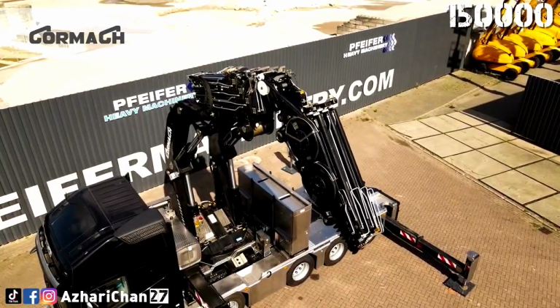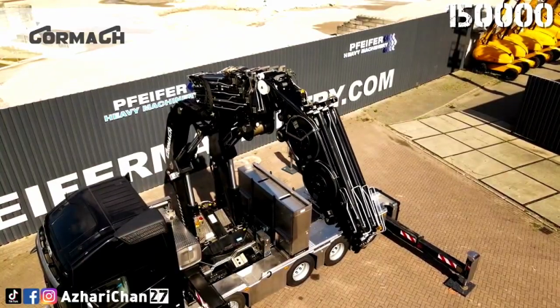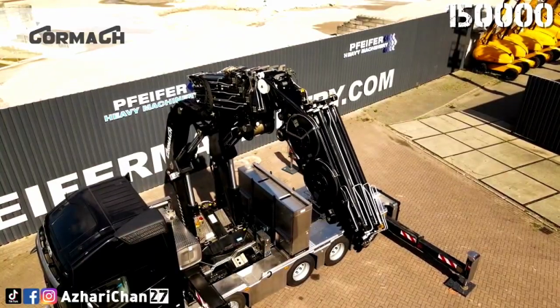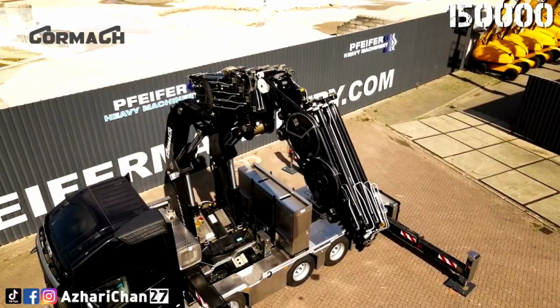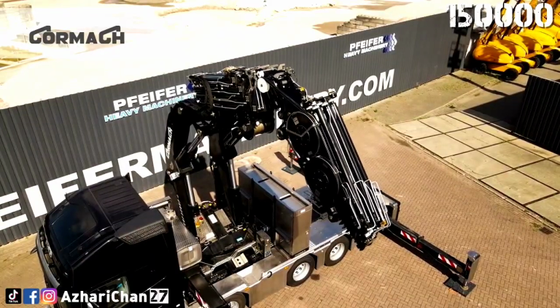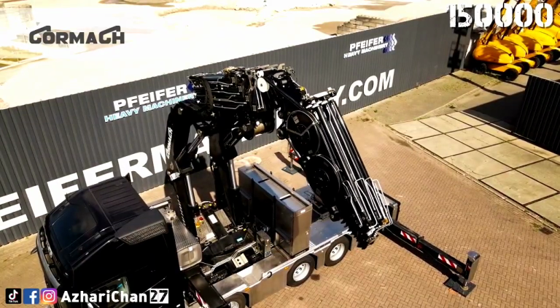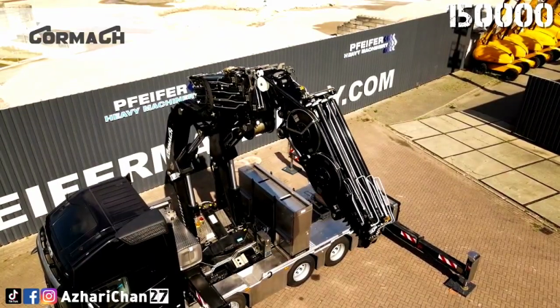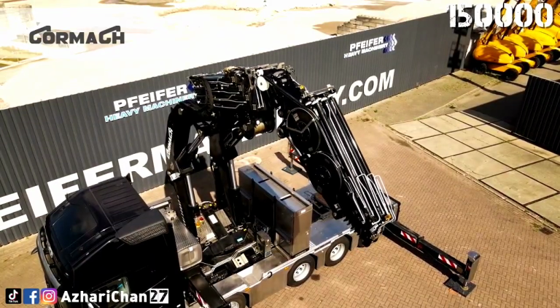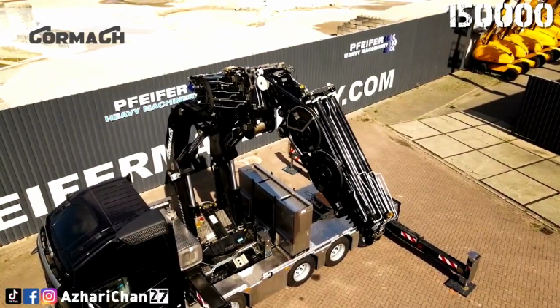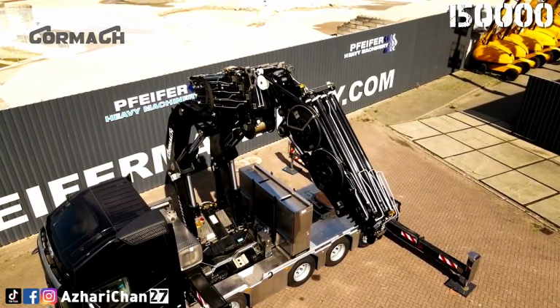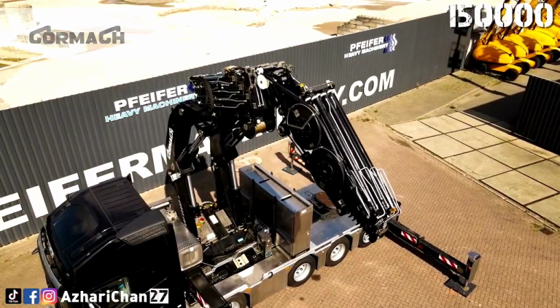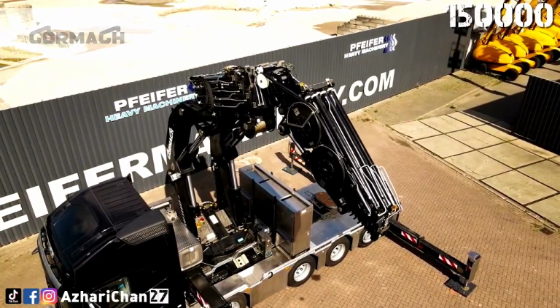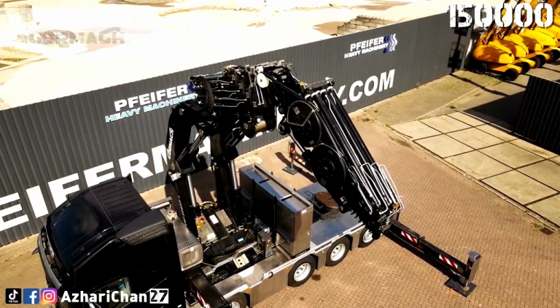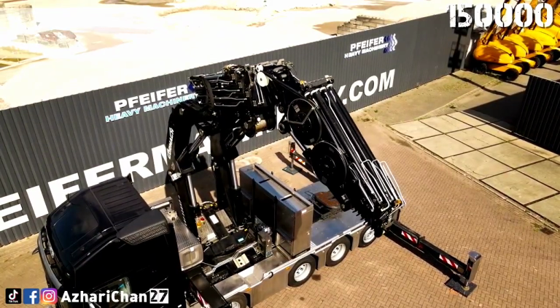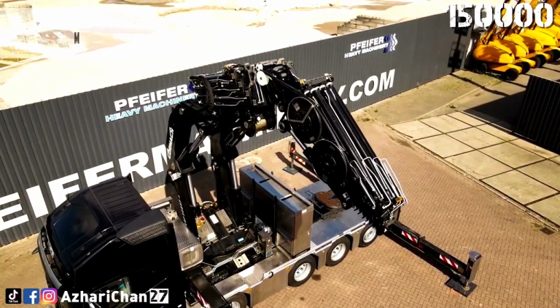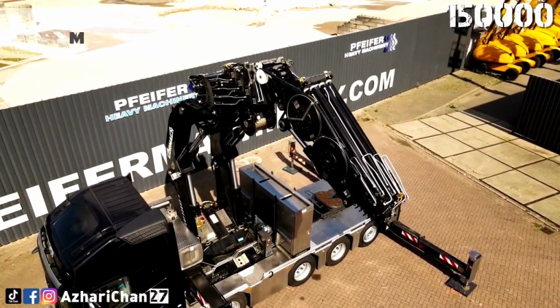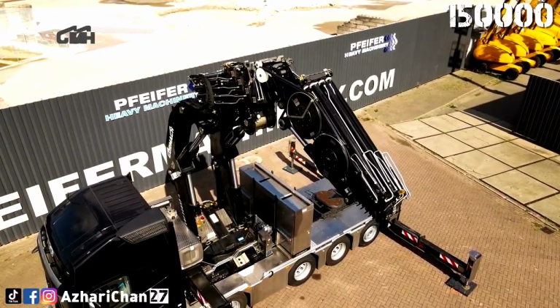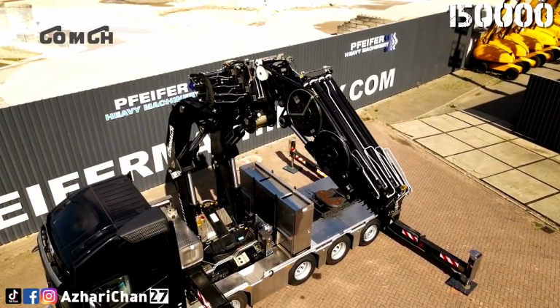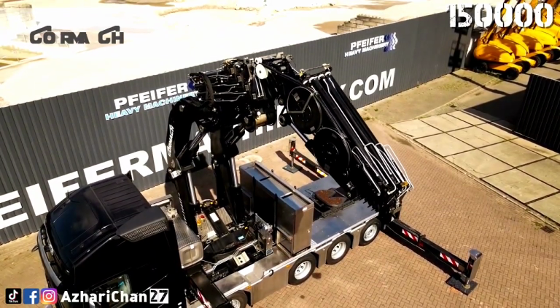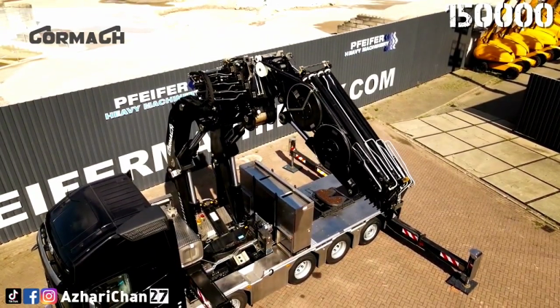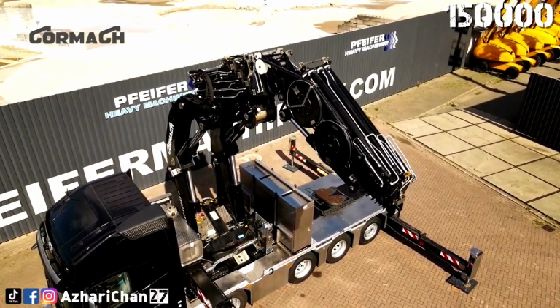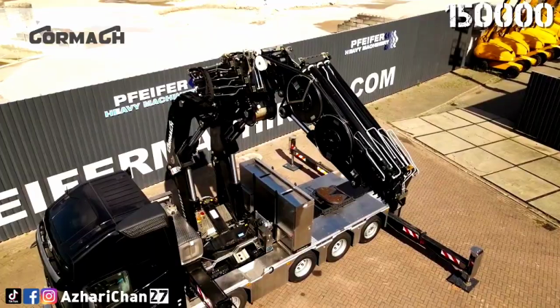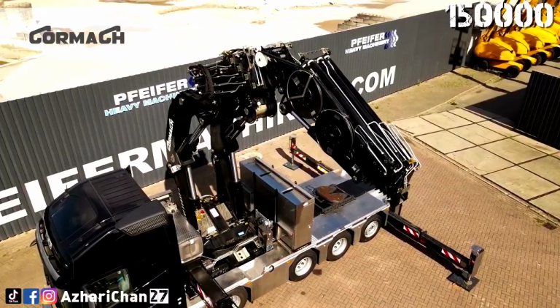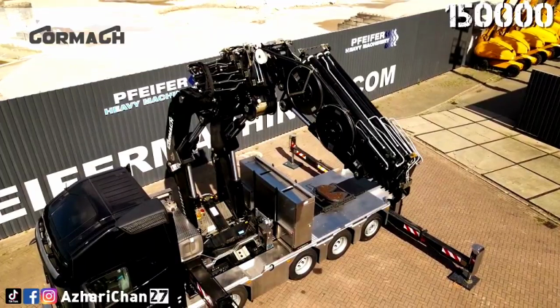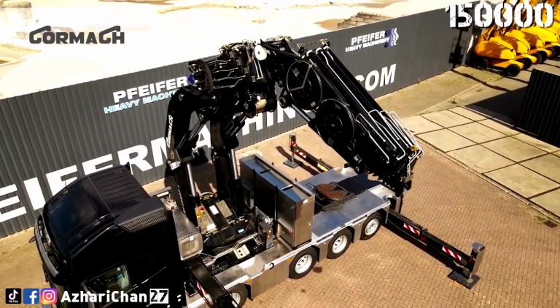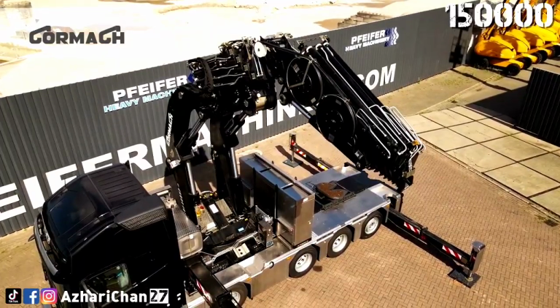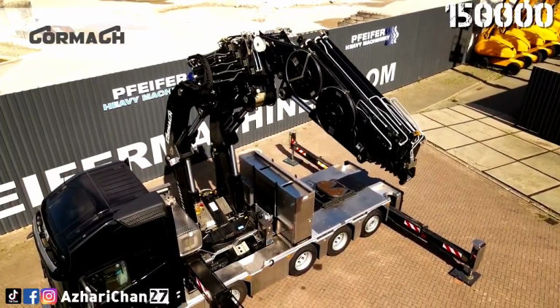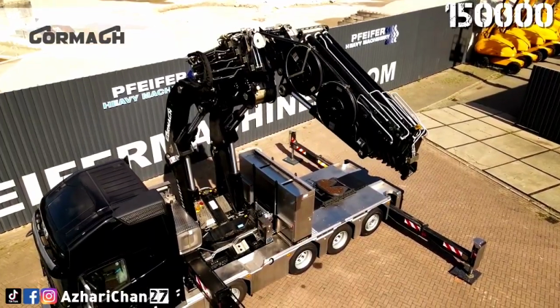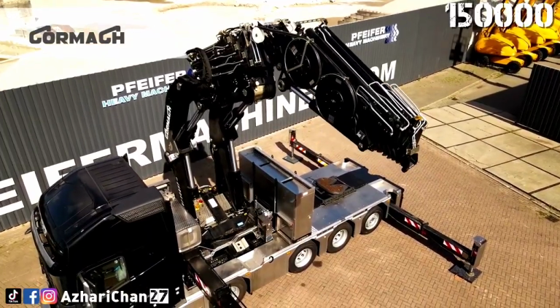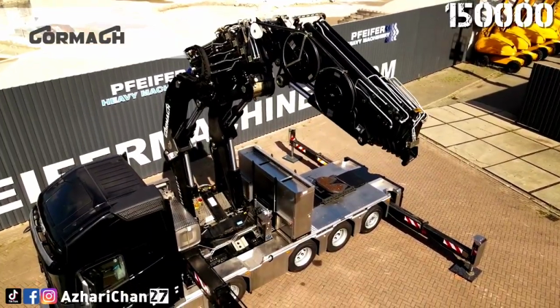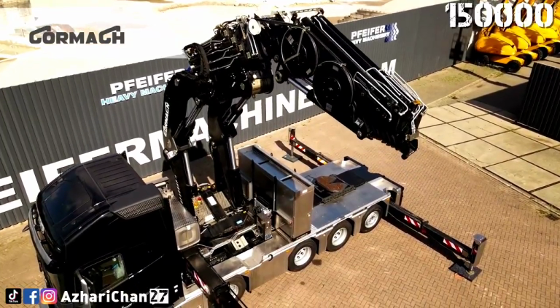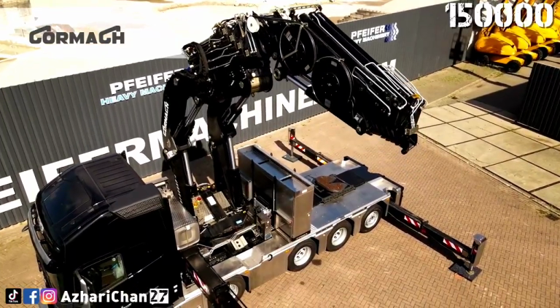Cormac also has a product line of telescopic cranes, recovery cranes, and marine cranes.